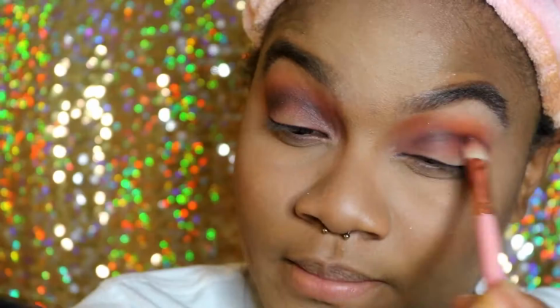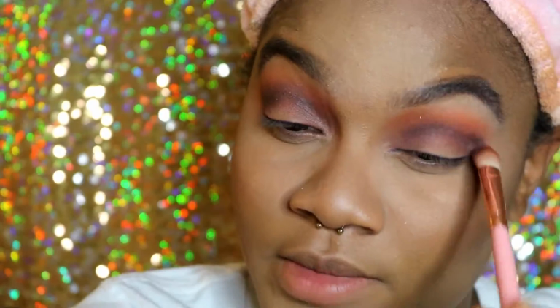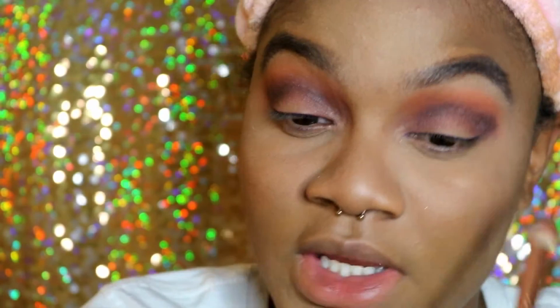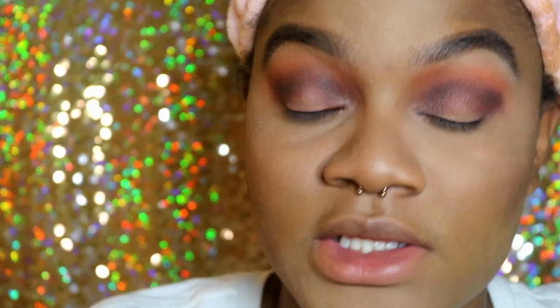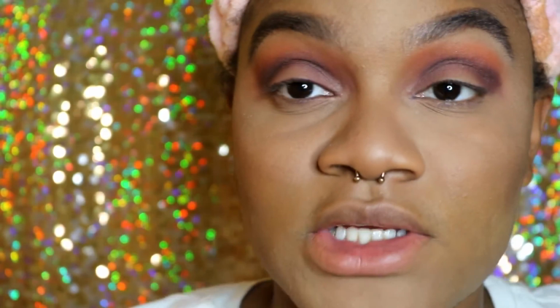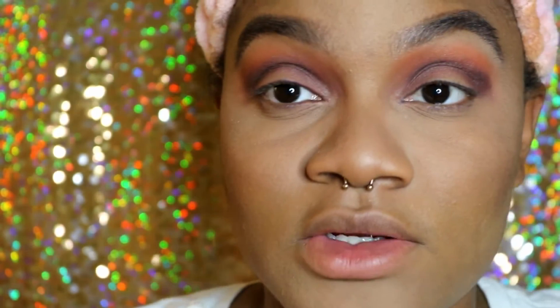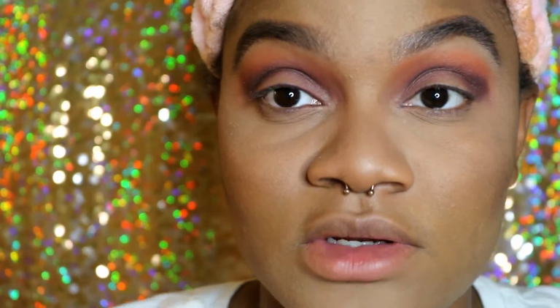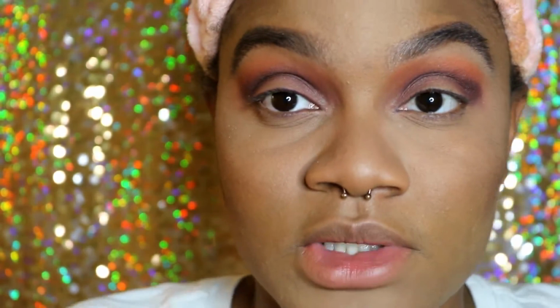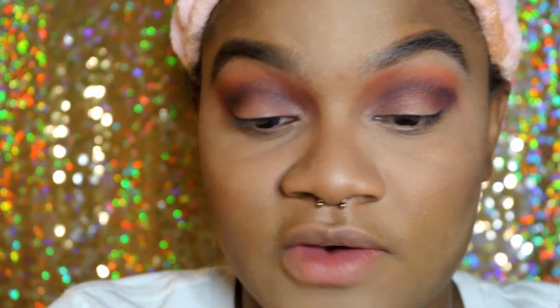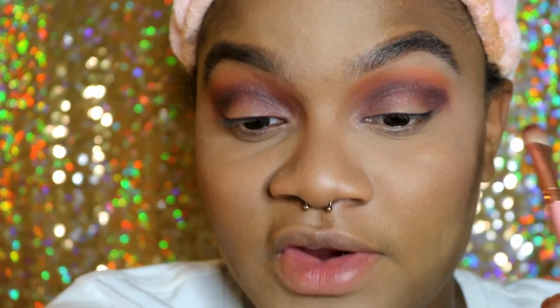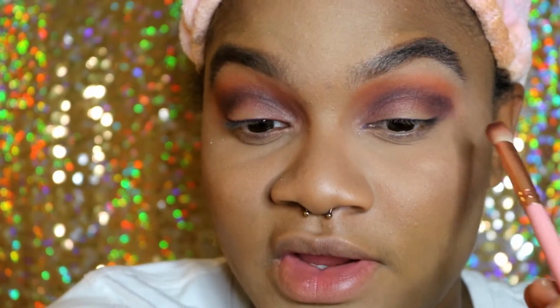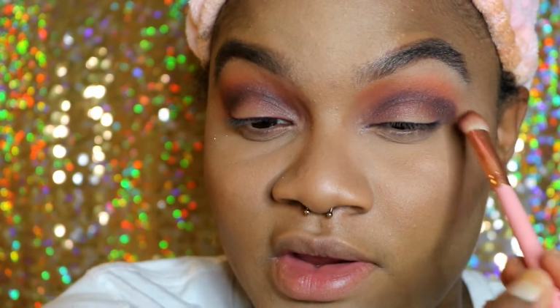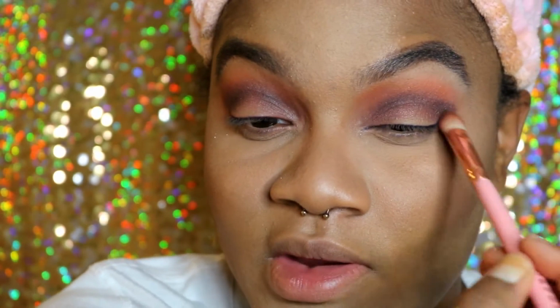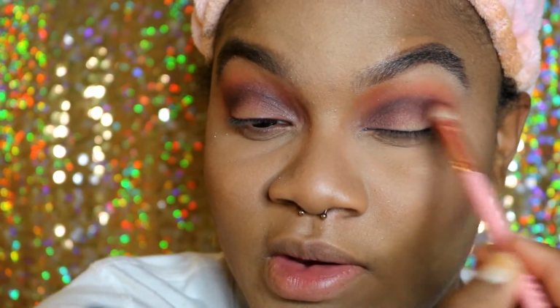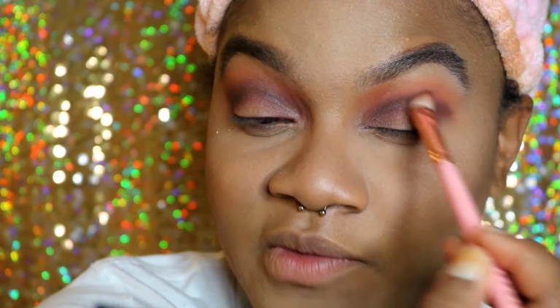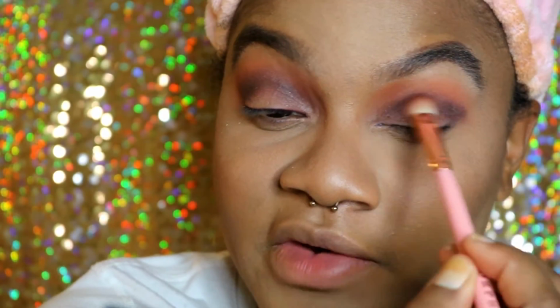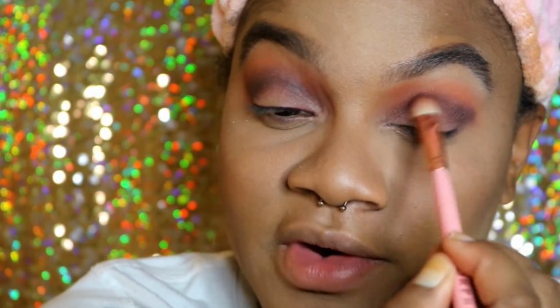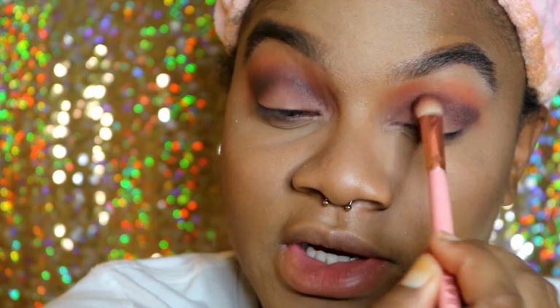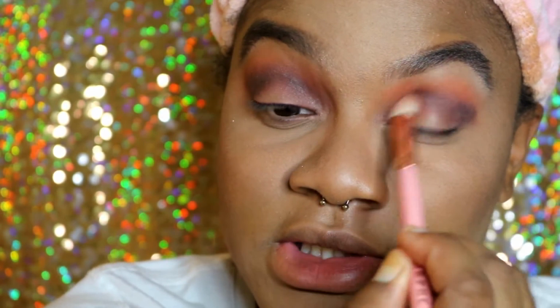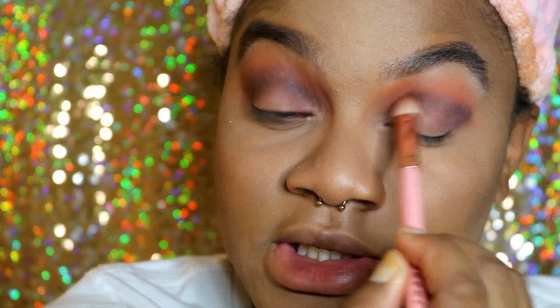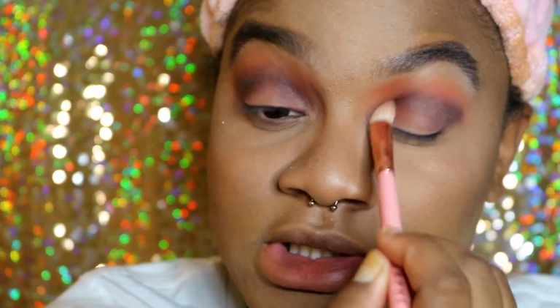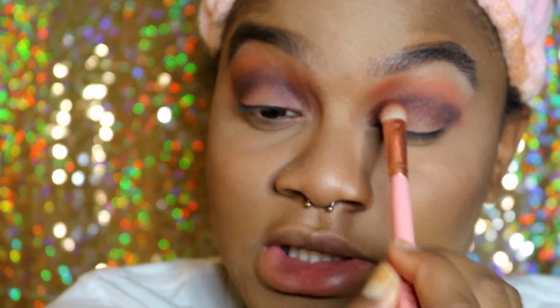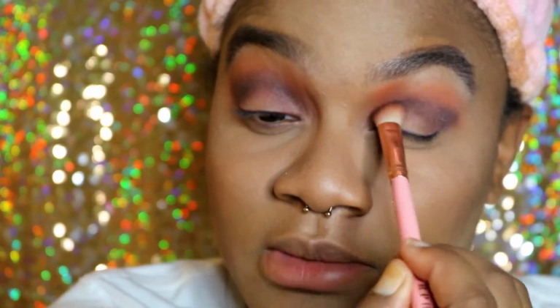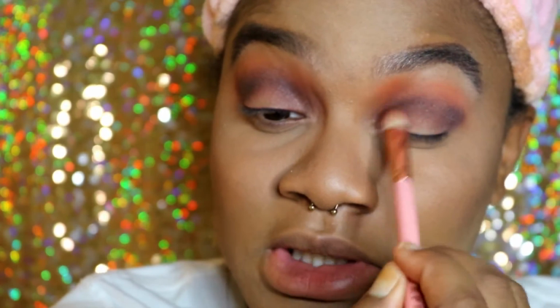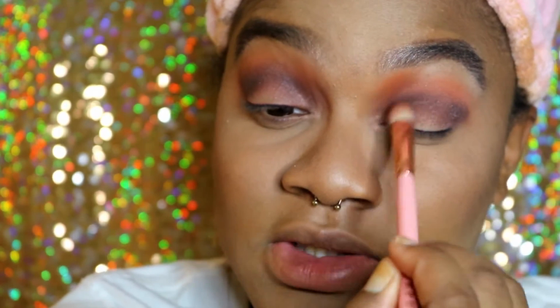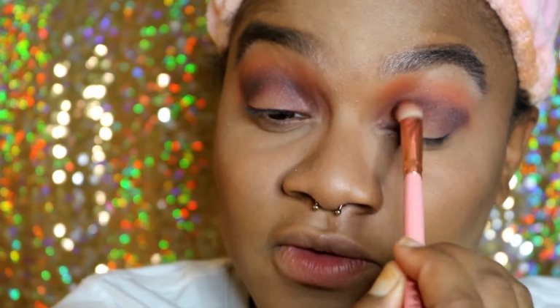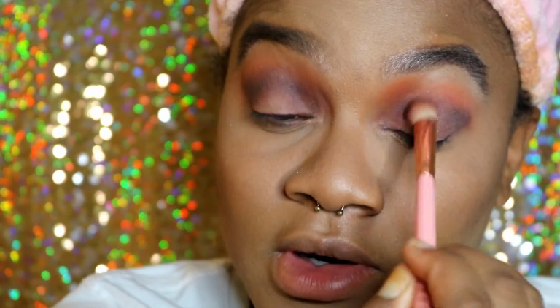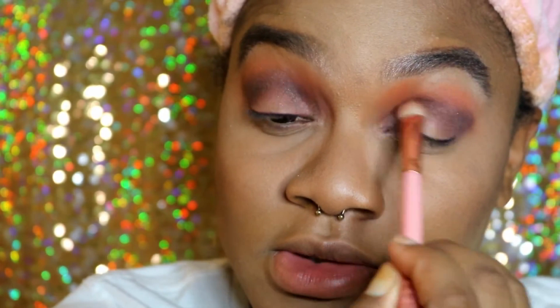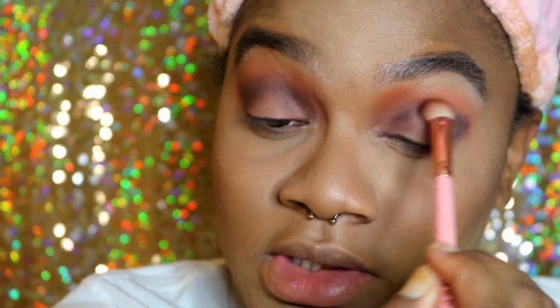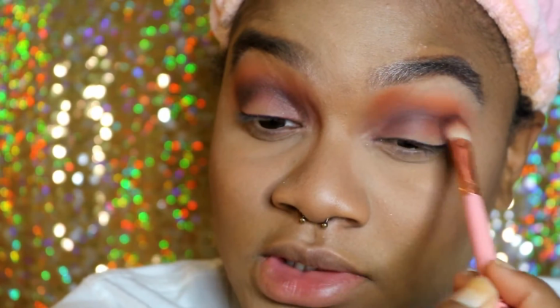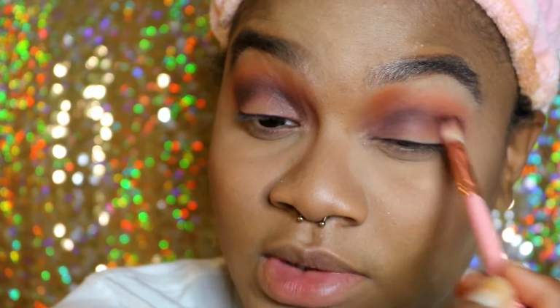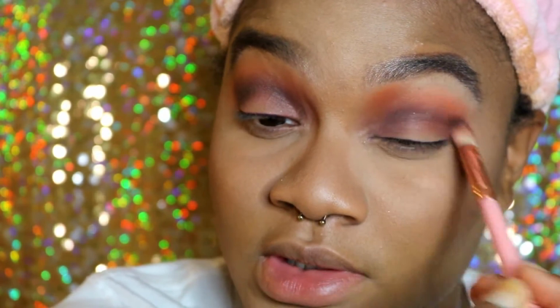These colors are blending out very, very nicely and it's not looking muddy so far, which is the good part.